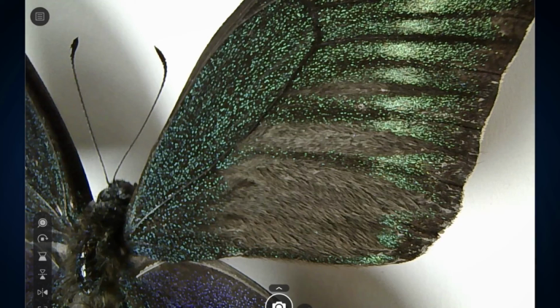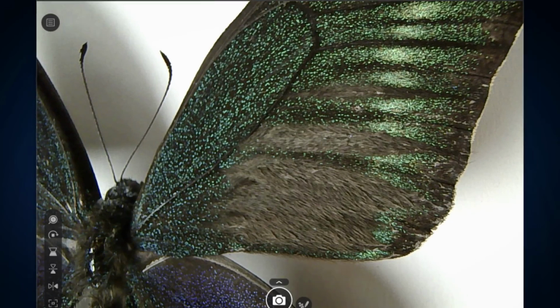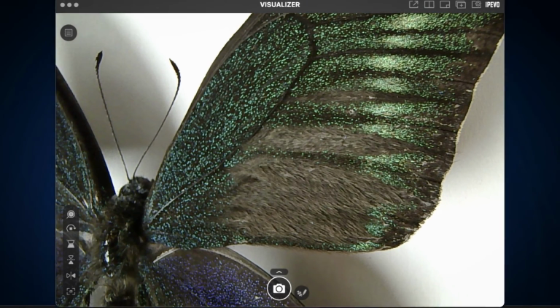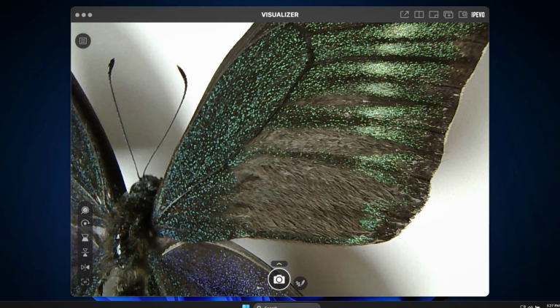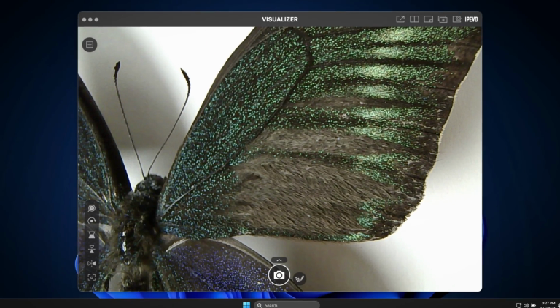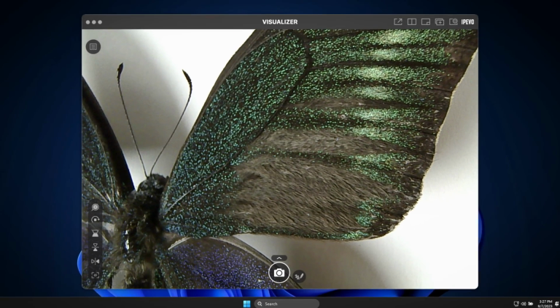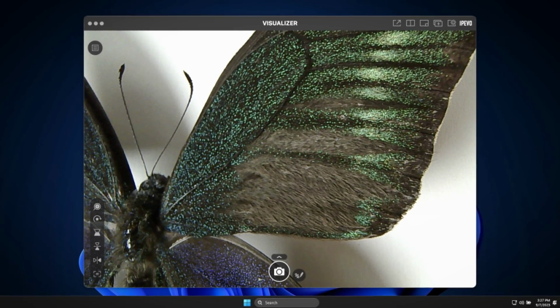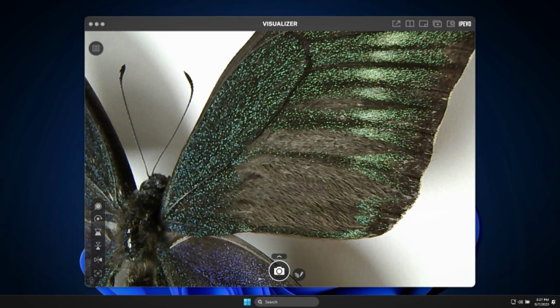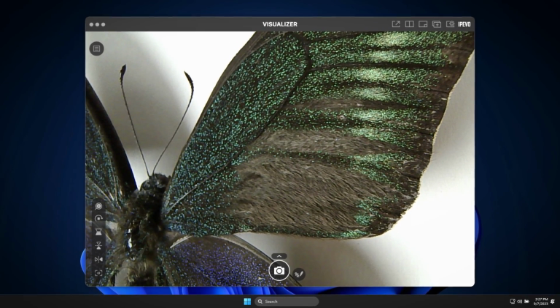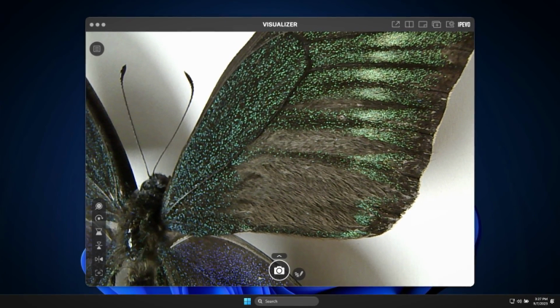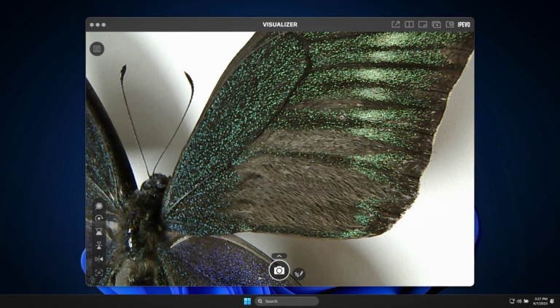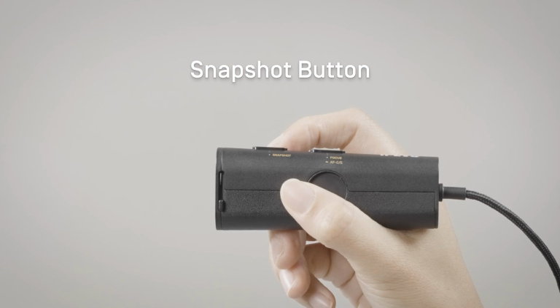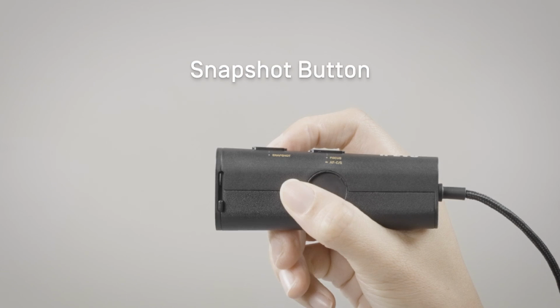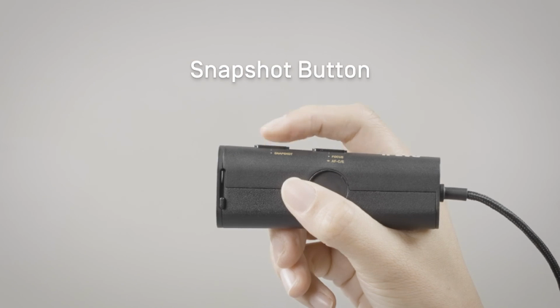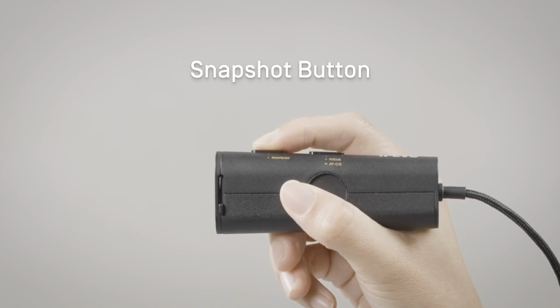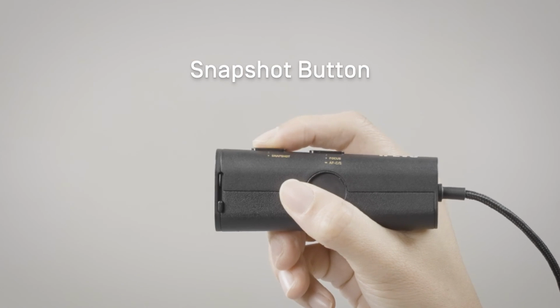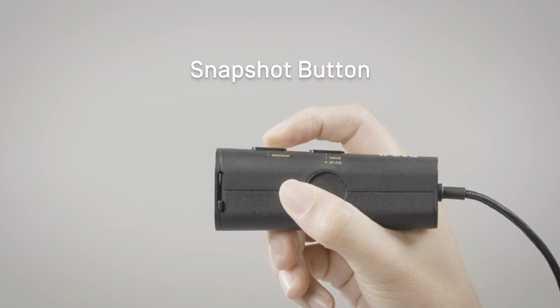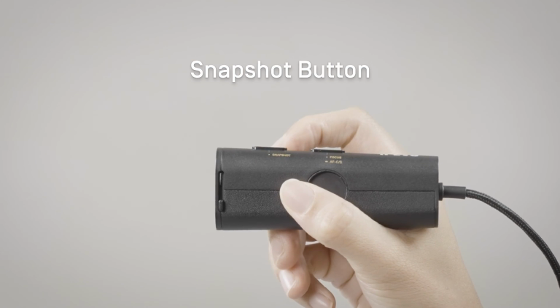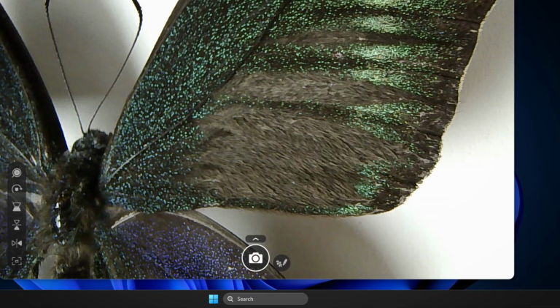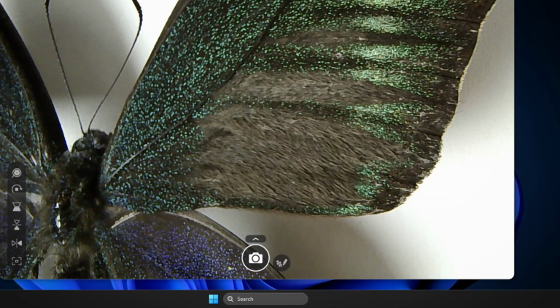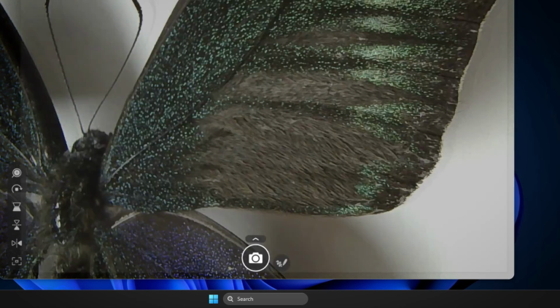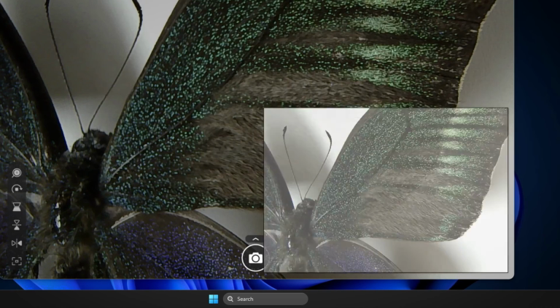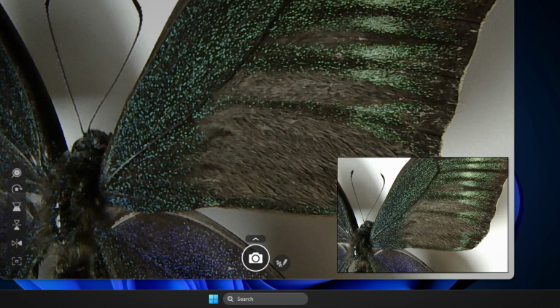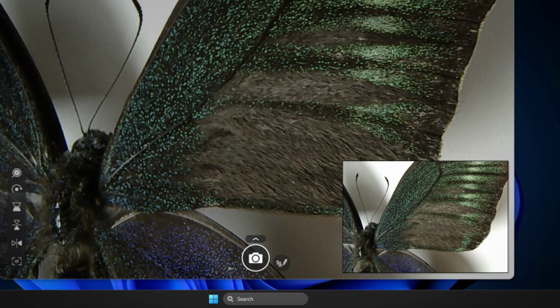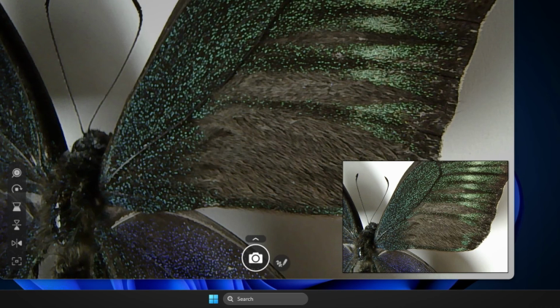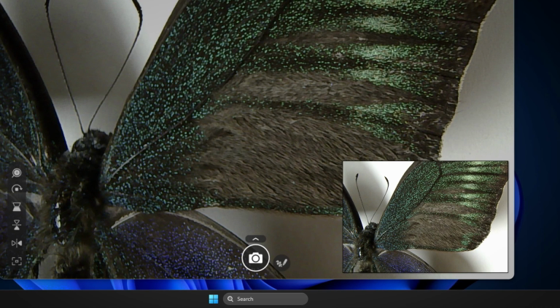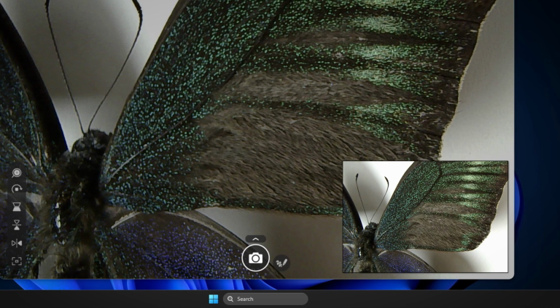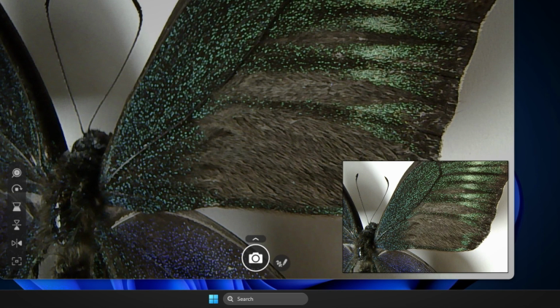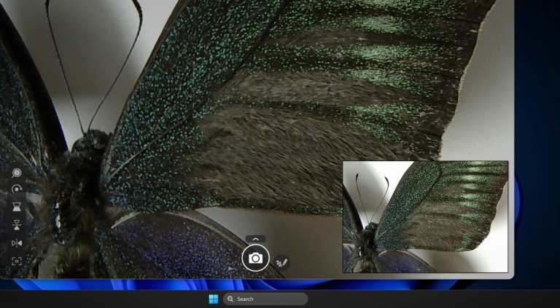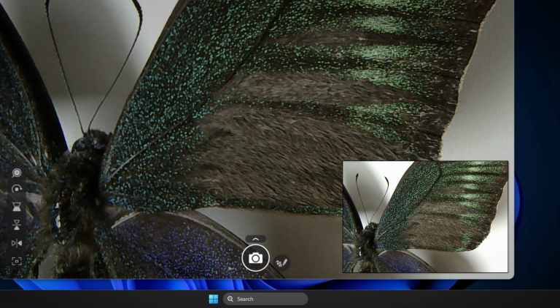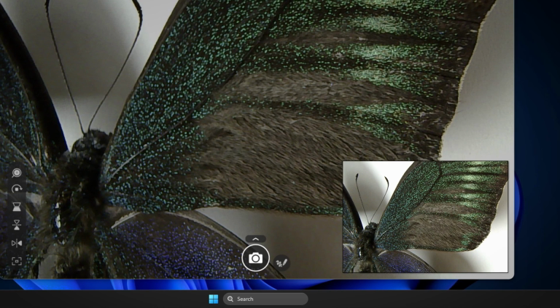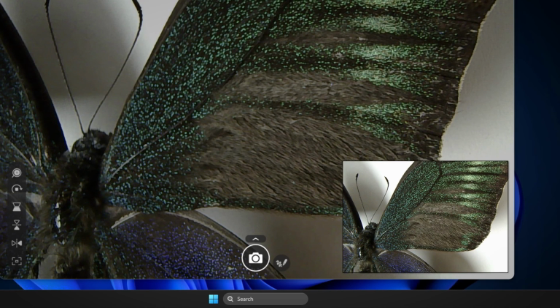While the iPivo Visualizer software is running, press the snapshot button to take a snapshot at any moment of your presentation.